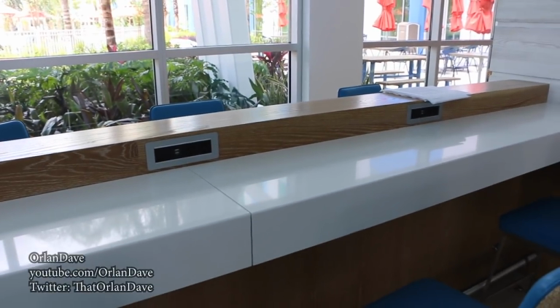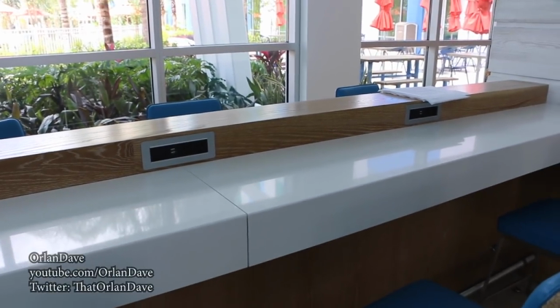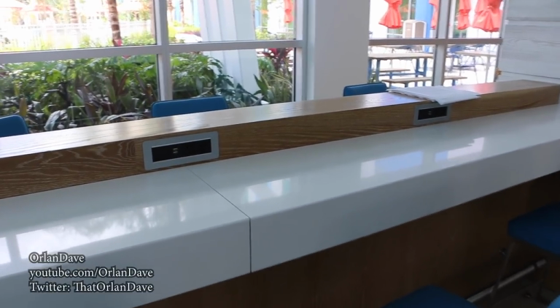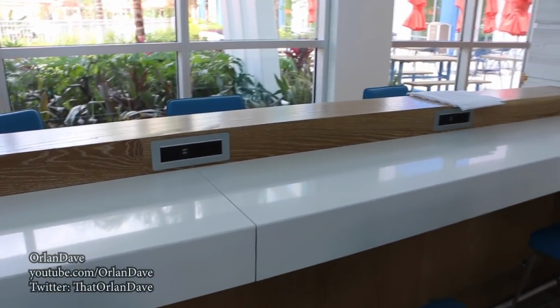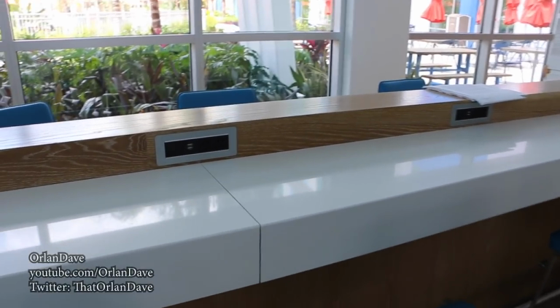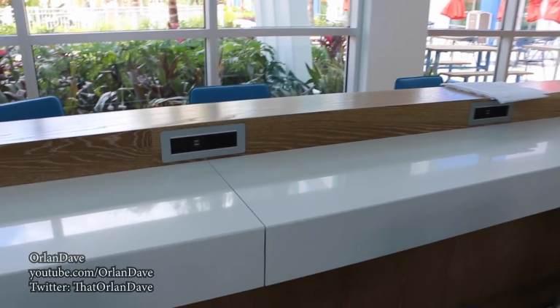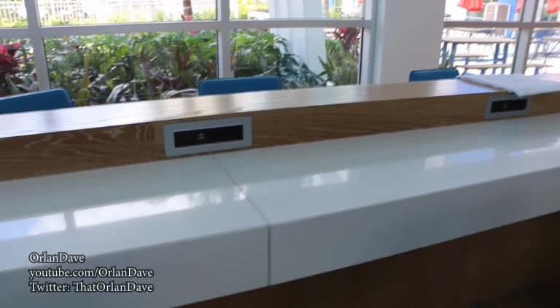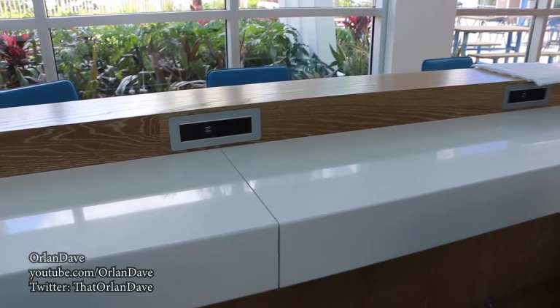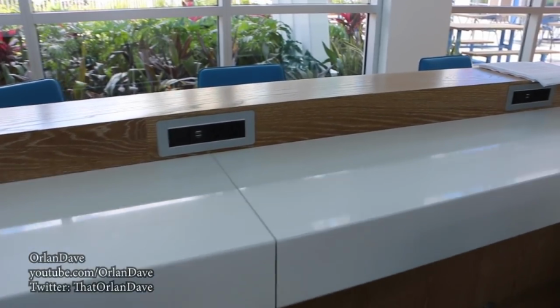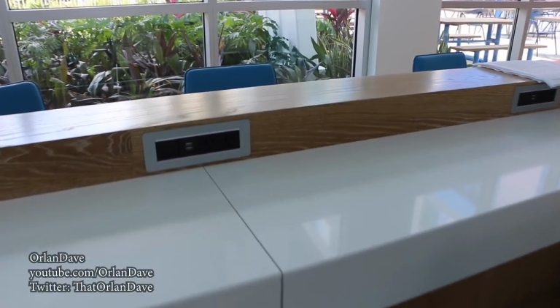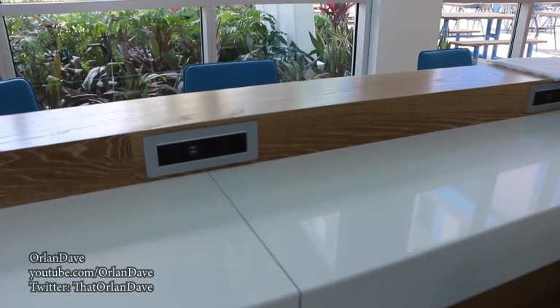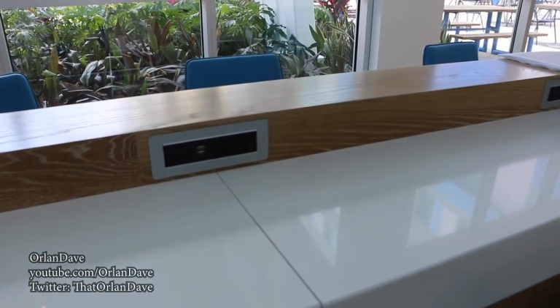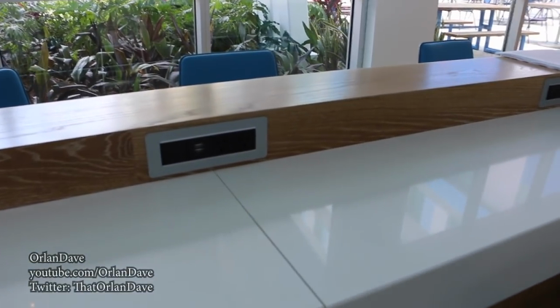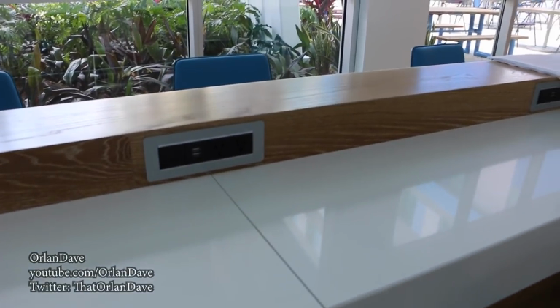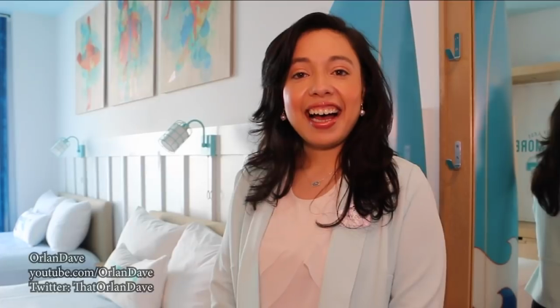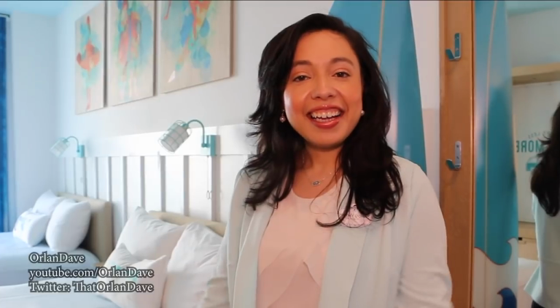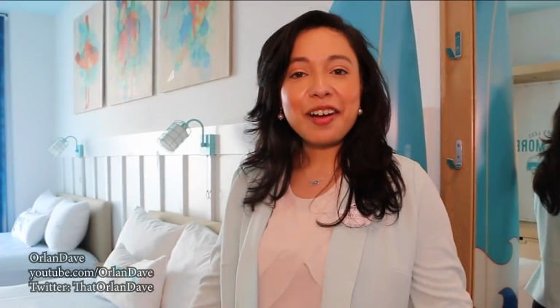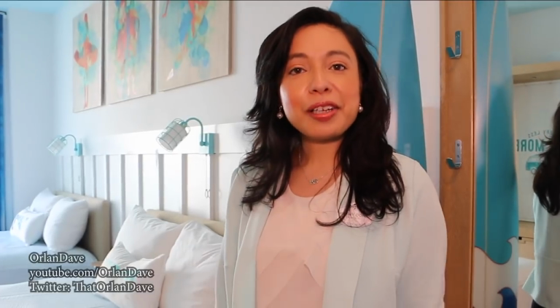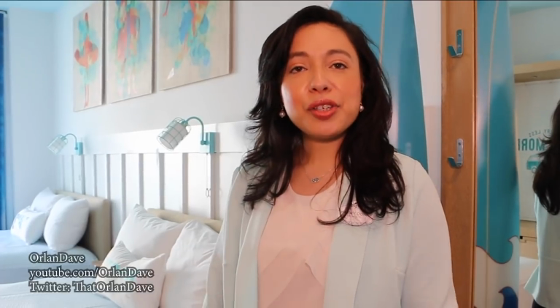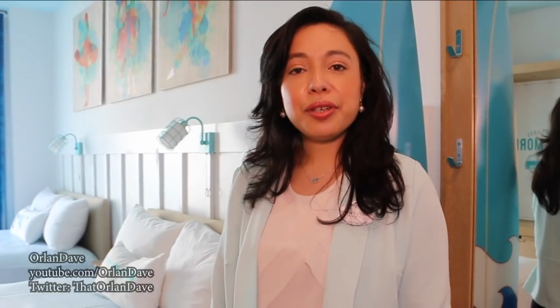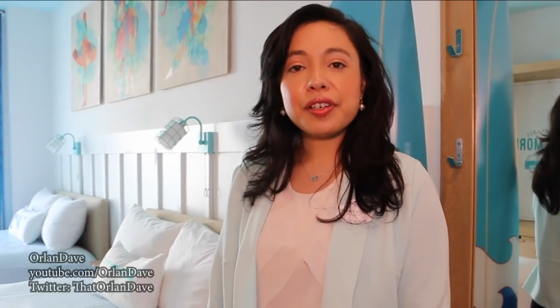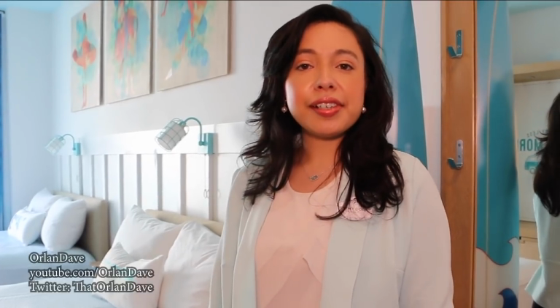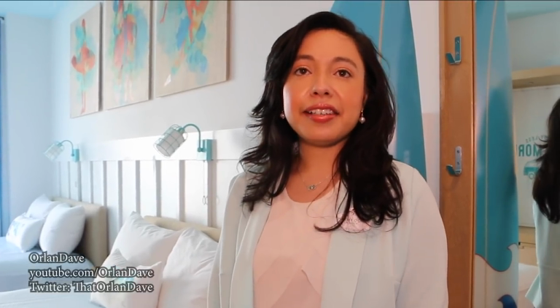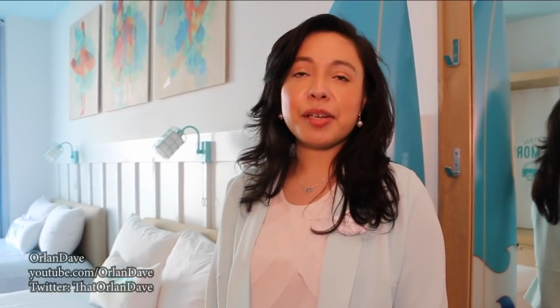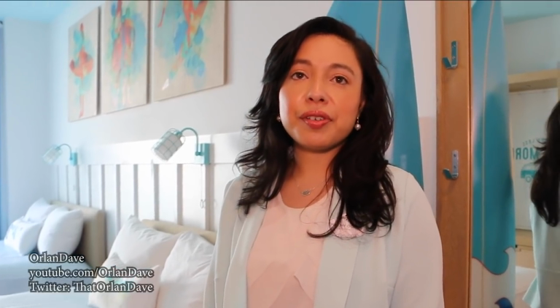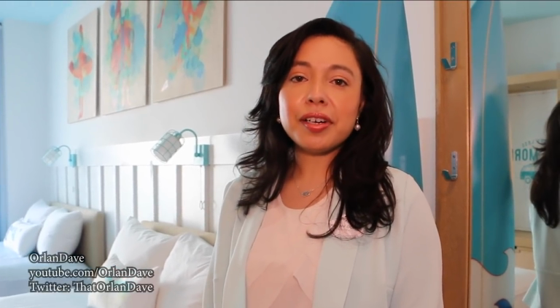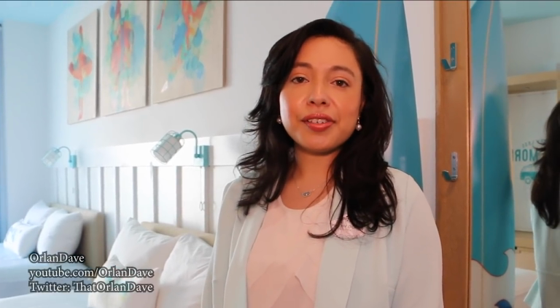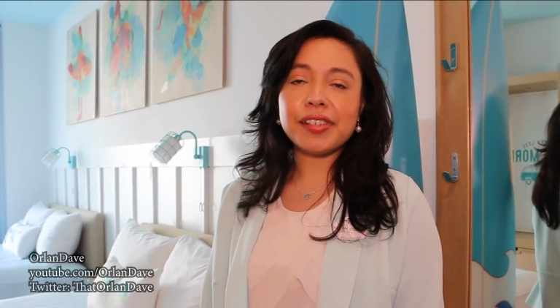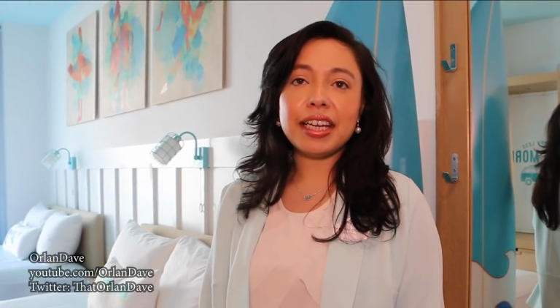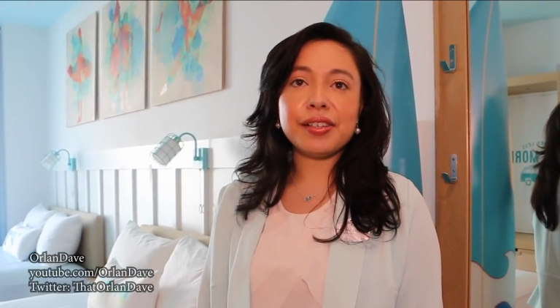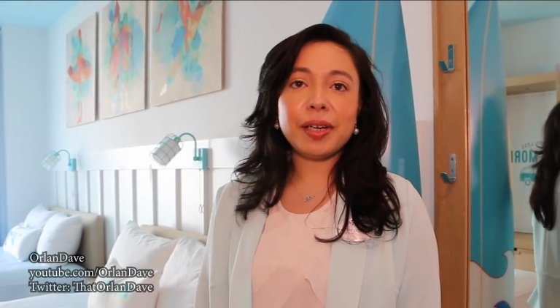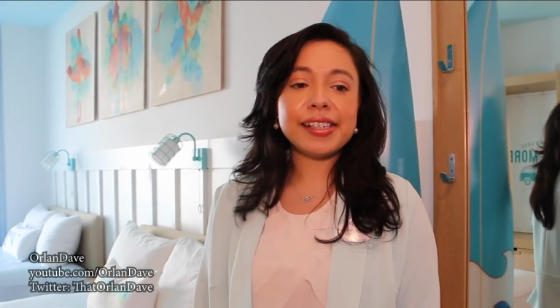I guess you can charge a MacBook from there. Nice. Welcome to Universal's Endless Summer Resort, Surfside Inn and Suites.